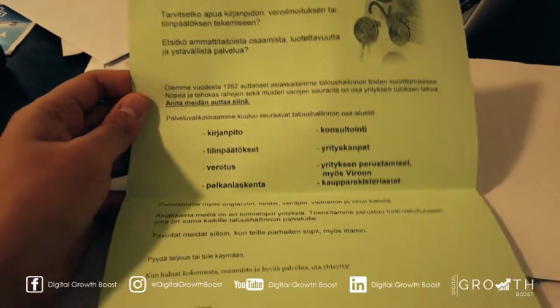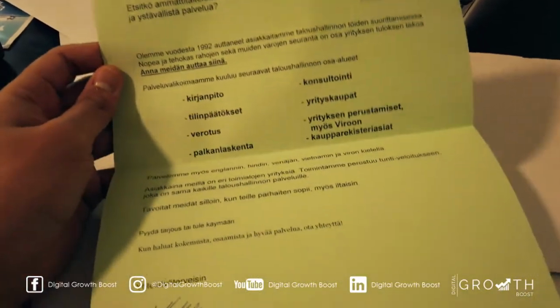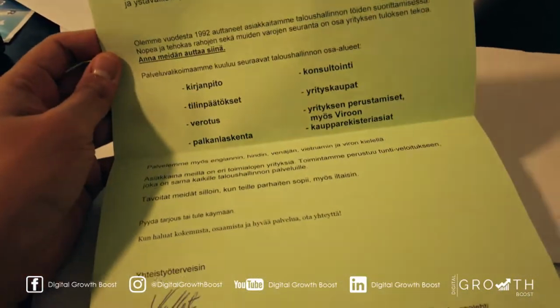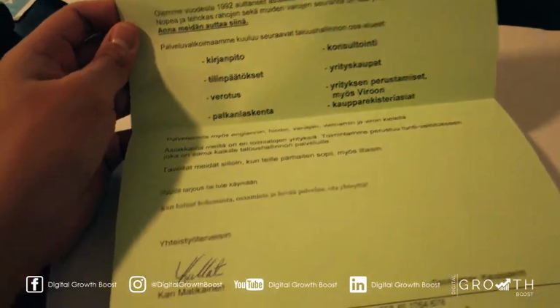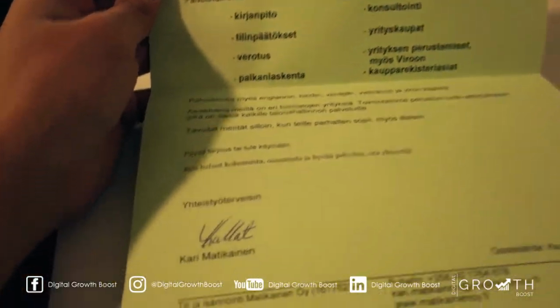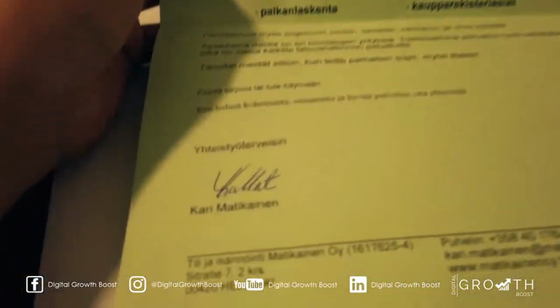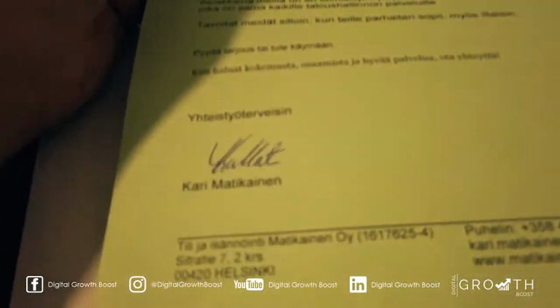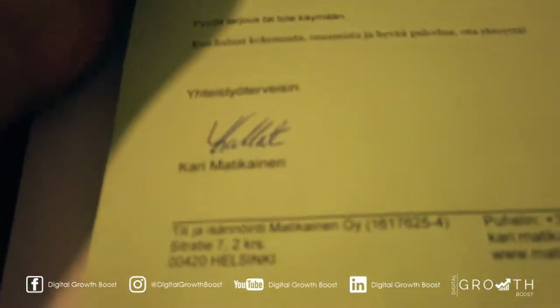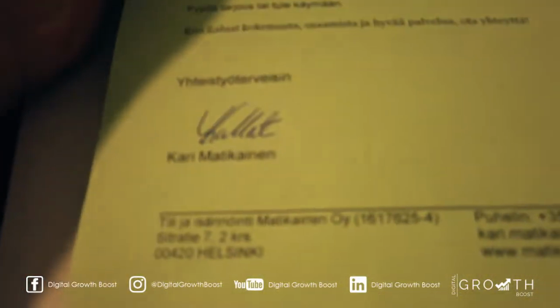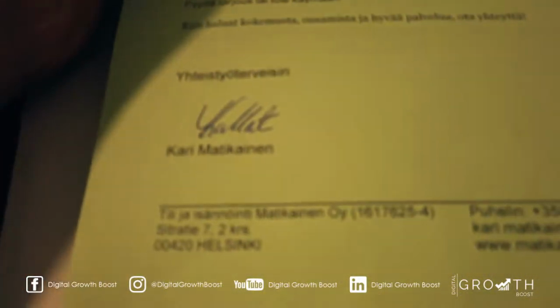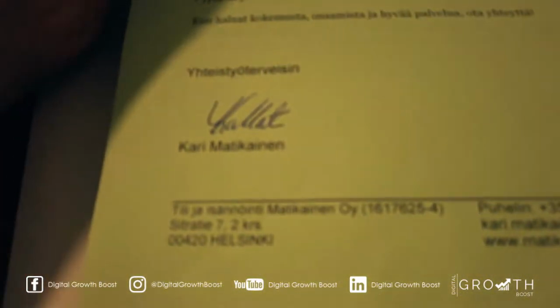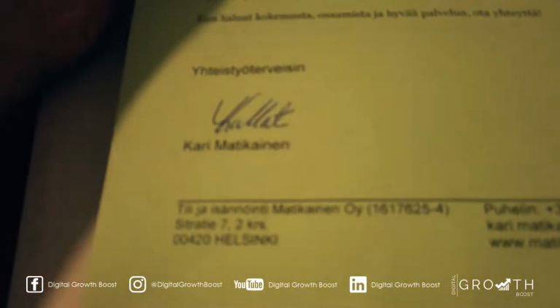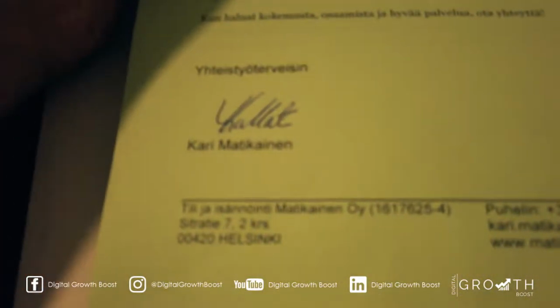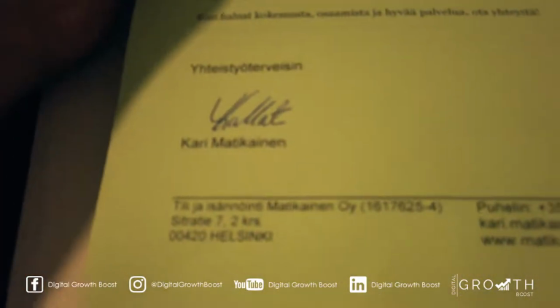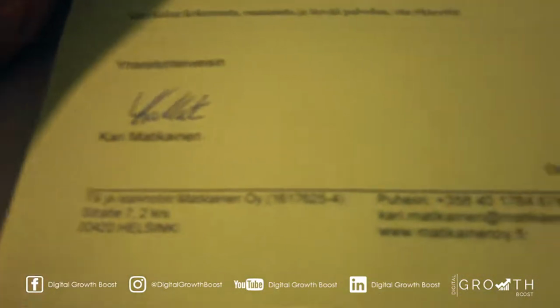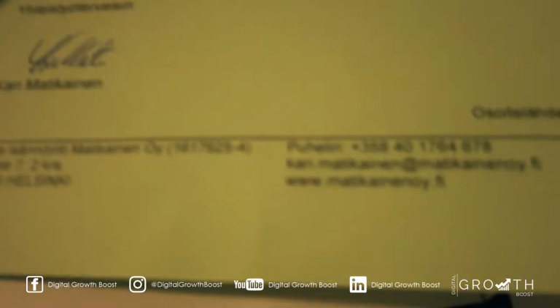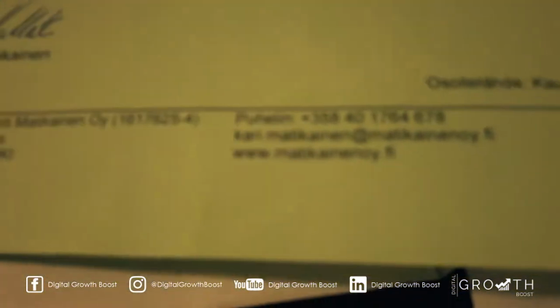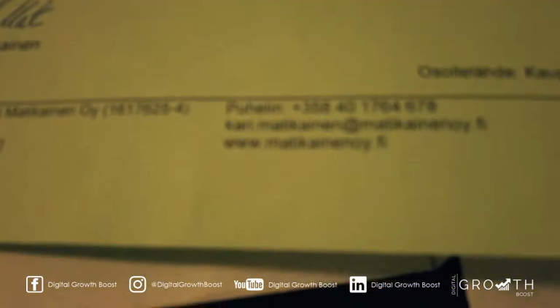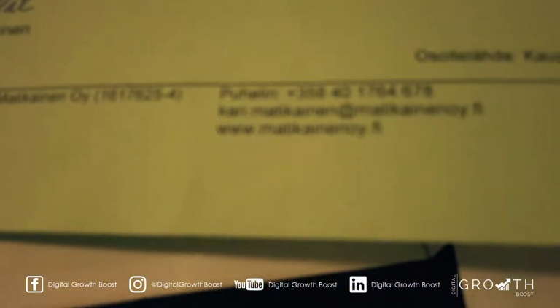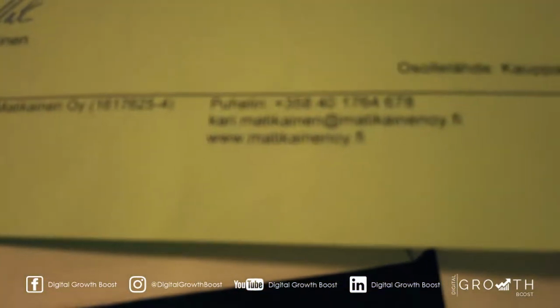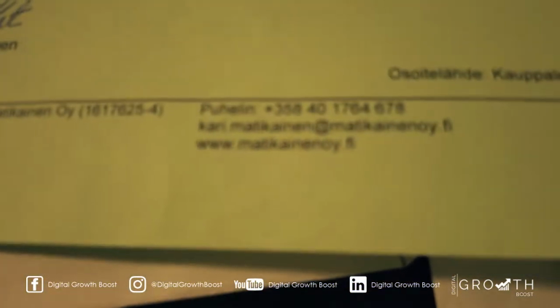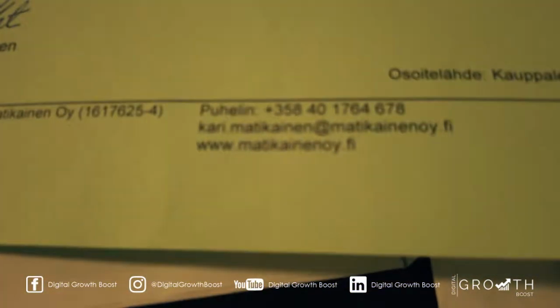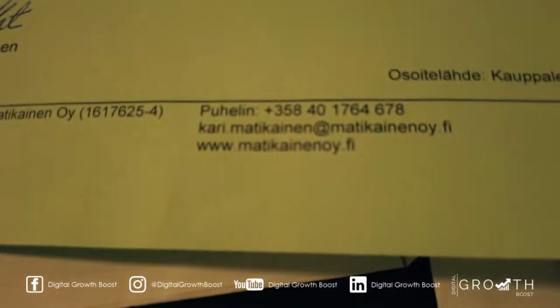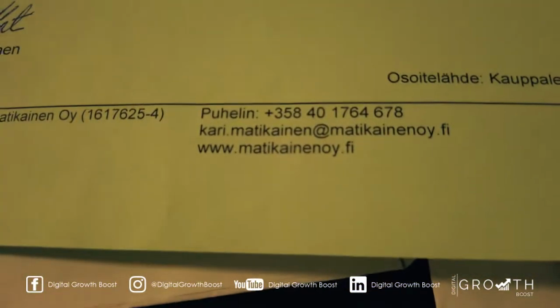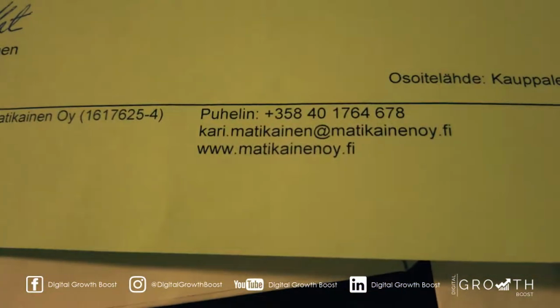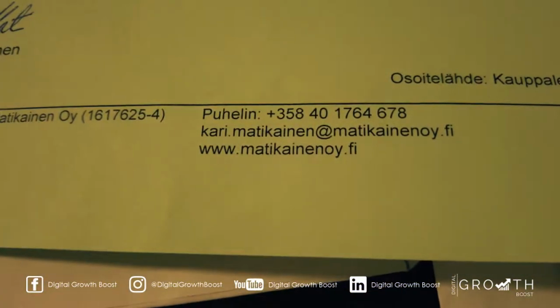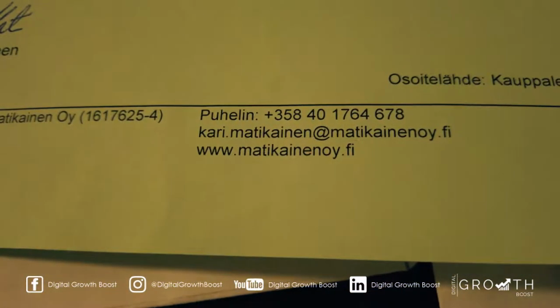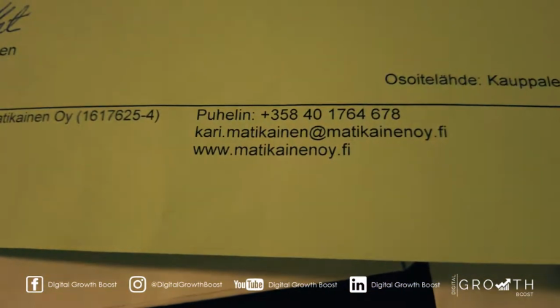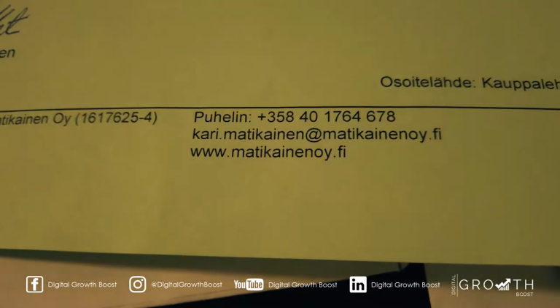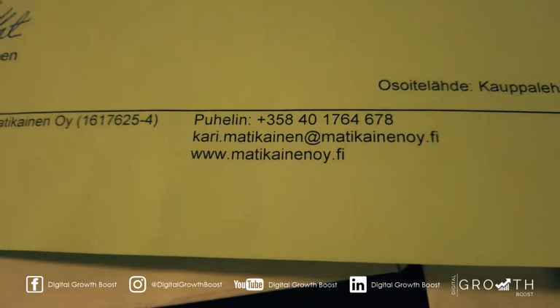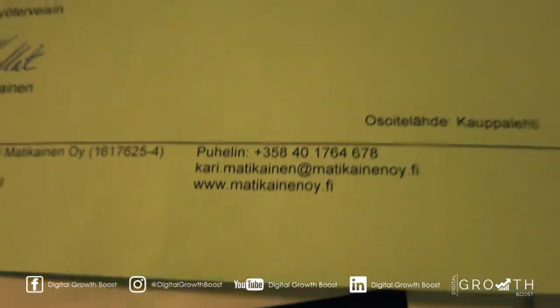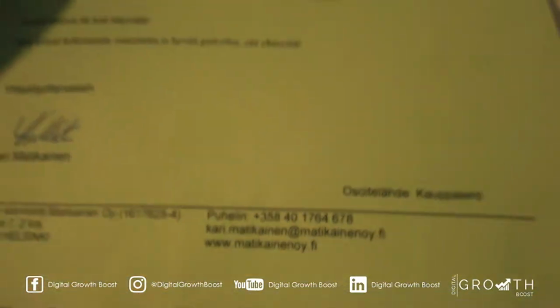So it's all in Finnish — we have no idea what it's about. So we're going to check out the website and see what it's about.